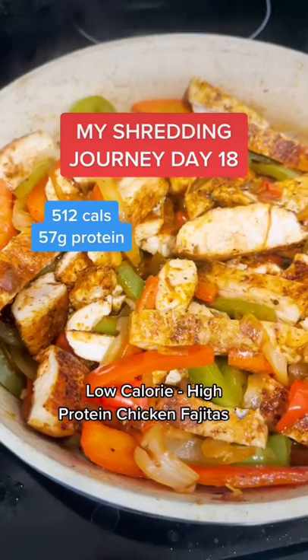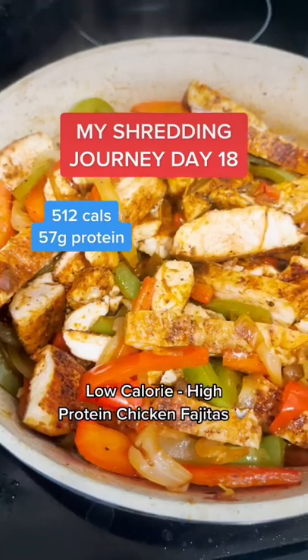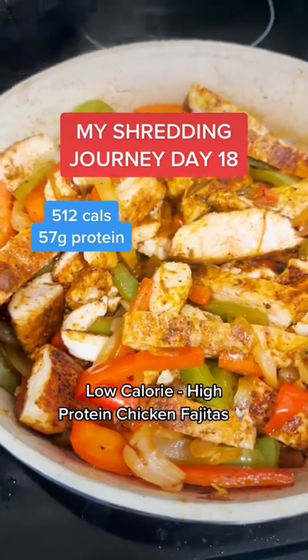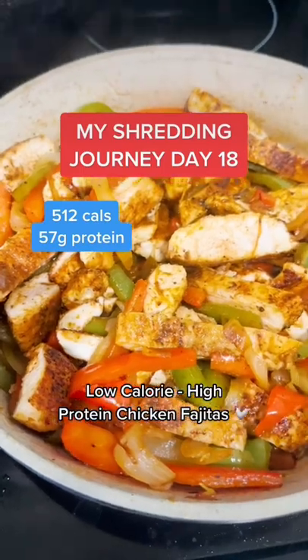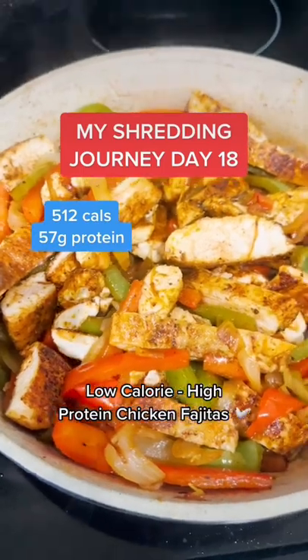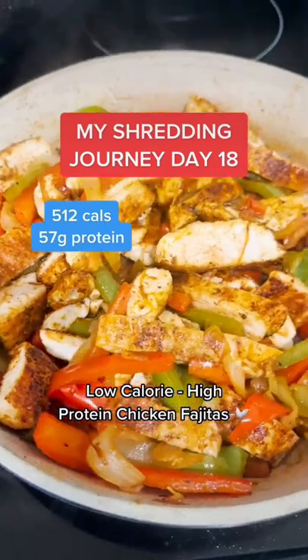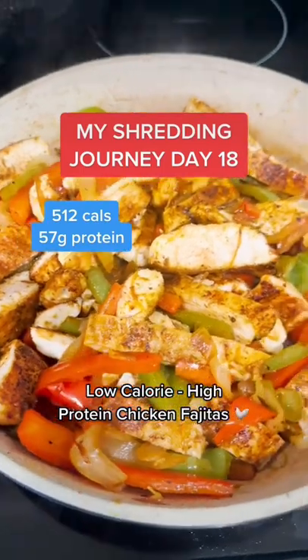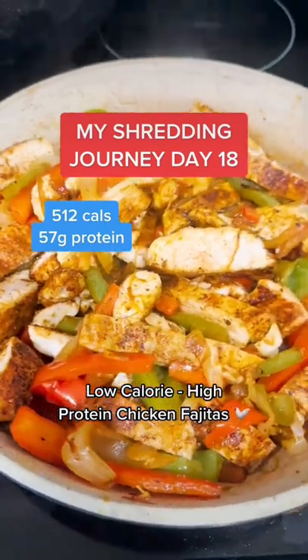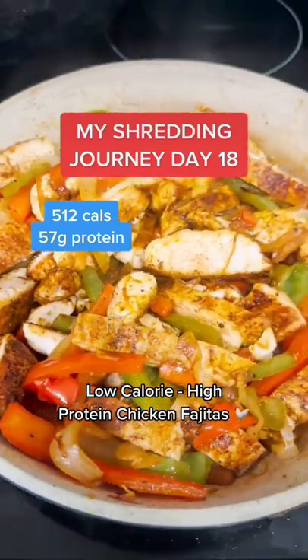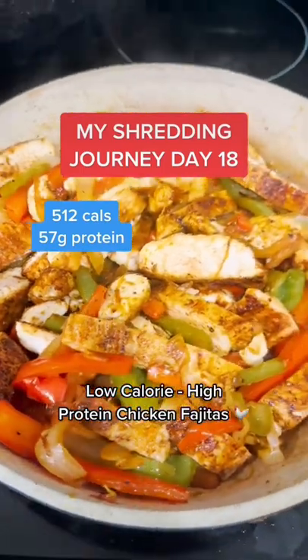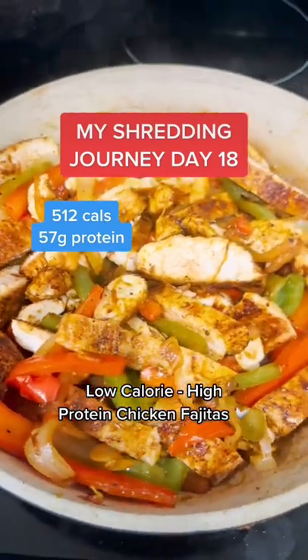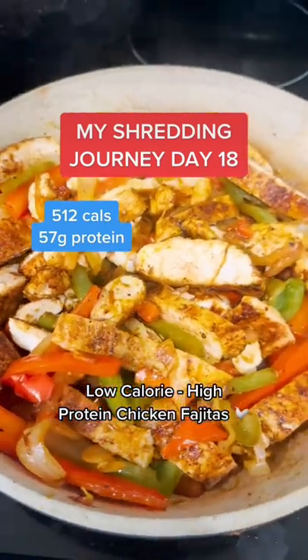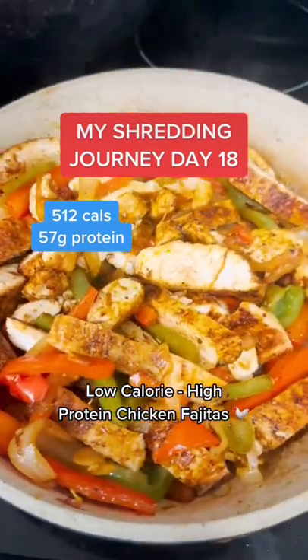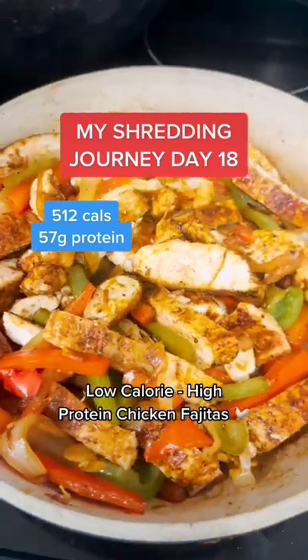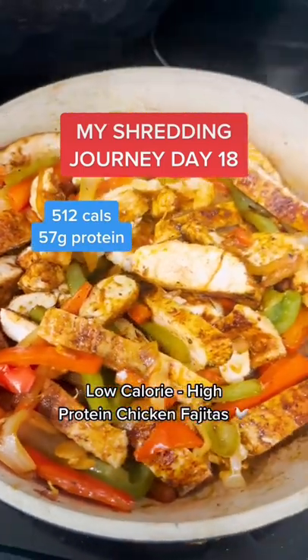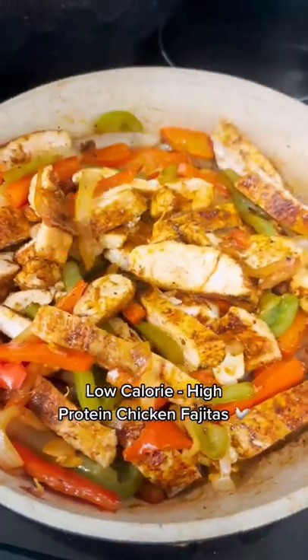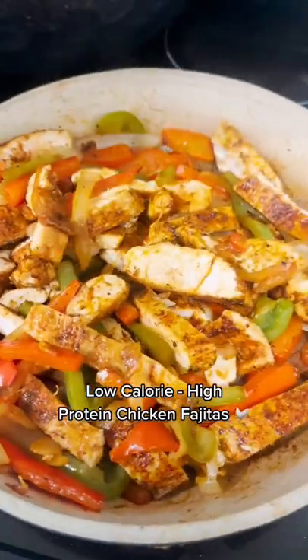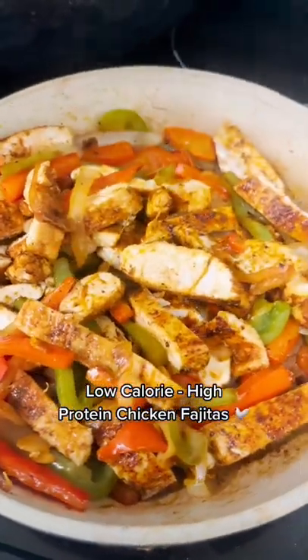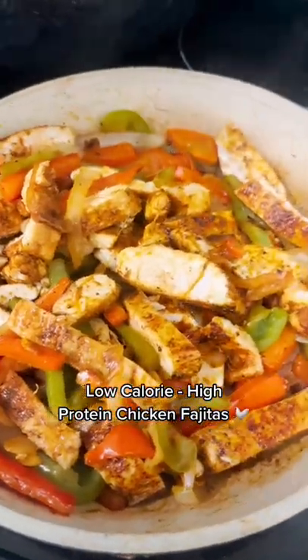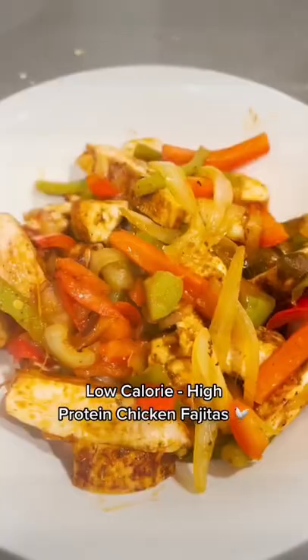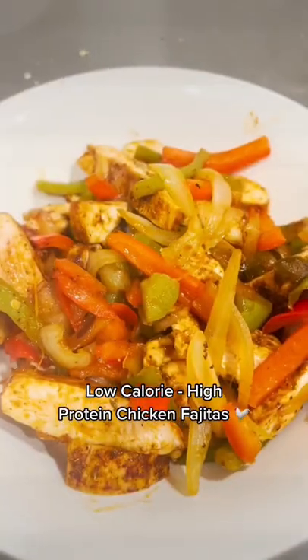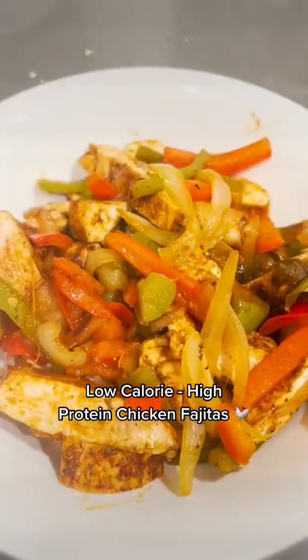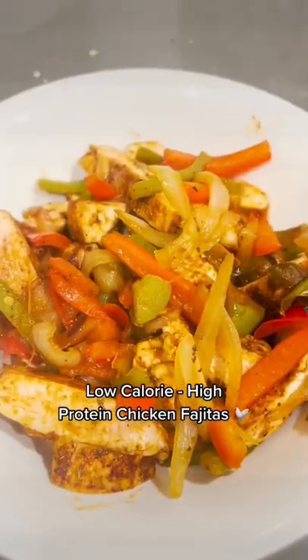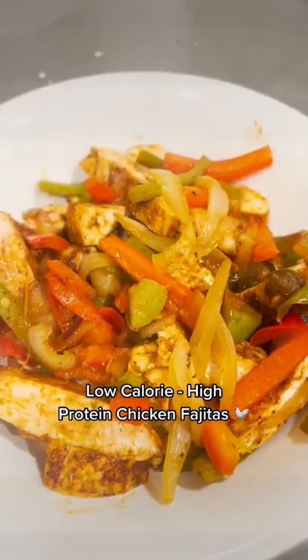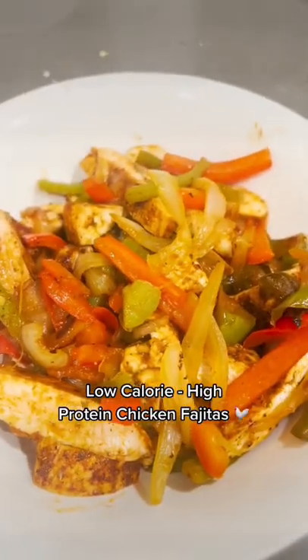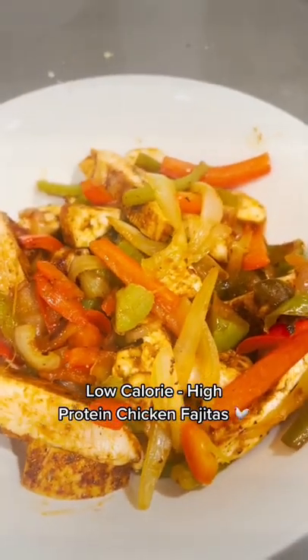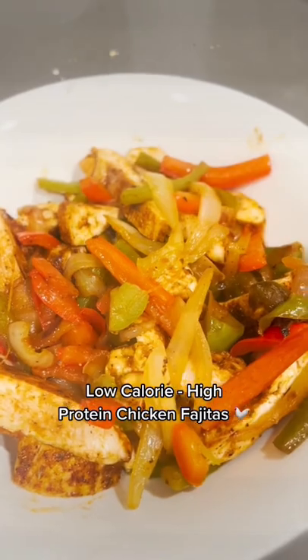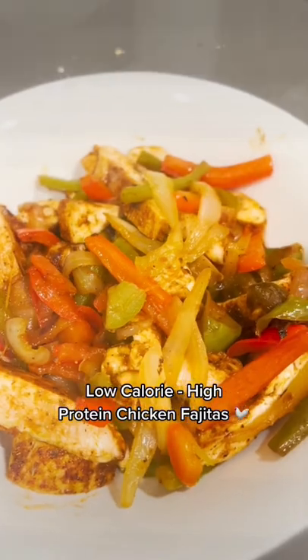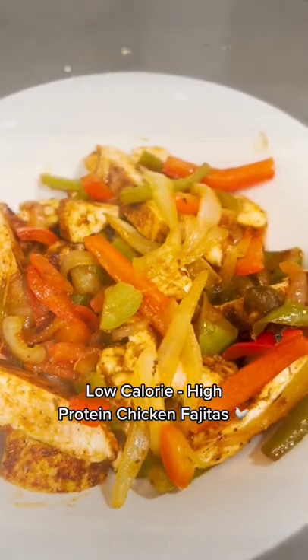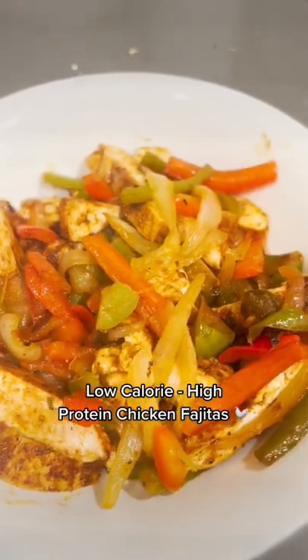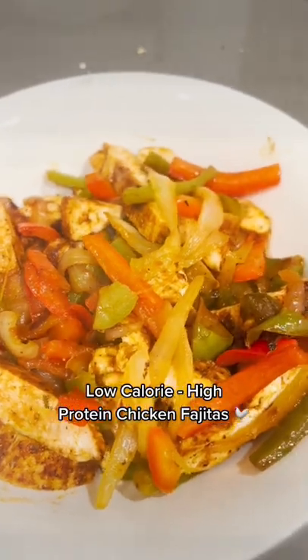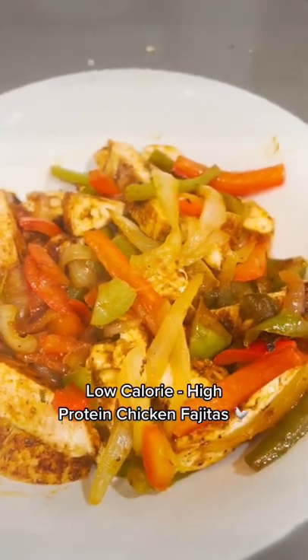If you're trying to get shredded and need a tasty, low-calorie, high-protein meal, listen up because I'm going to teach you how to make my own chicken fajitas.